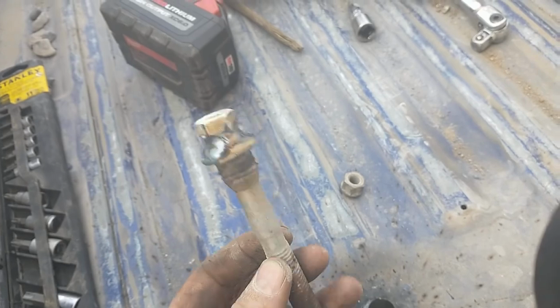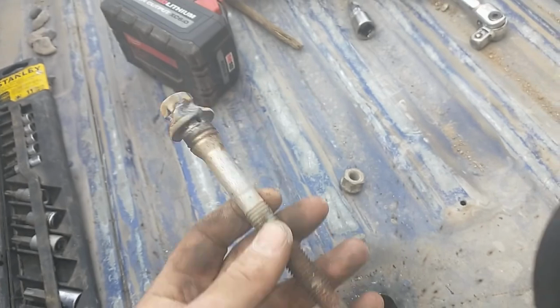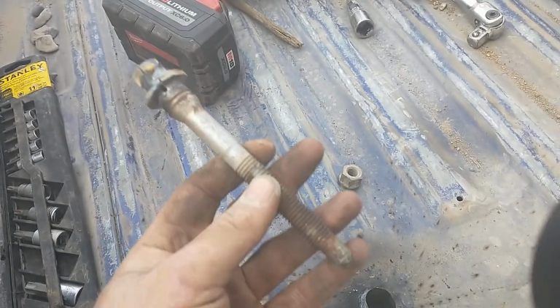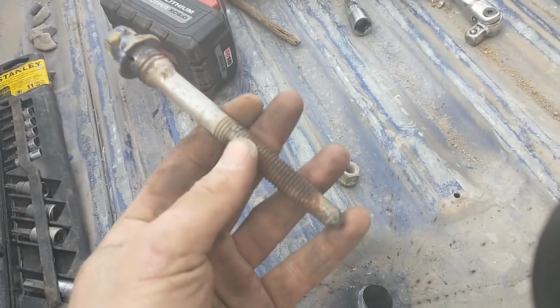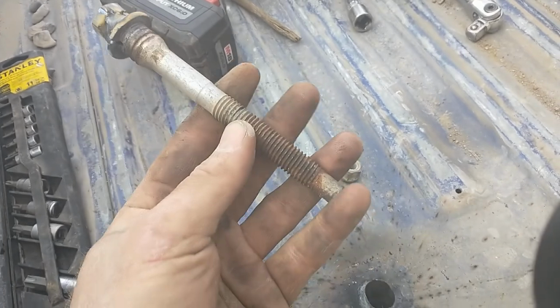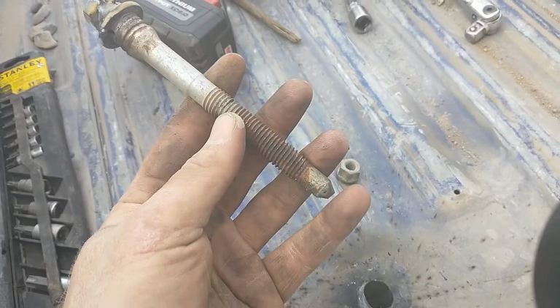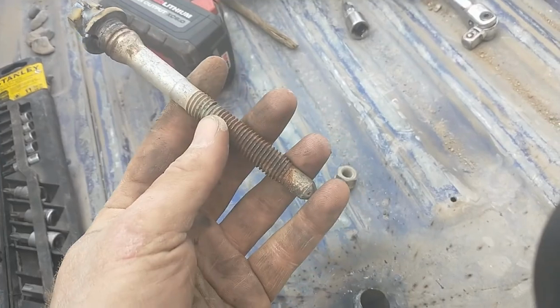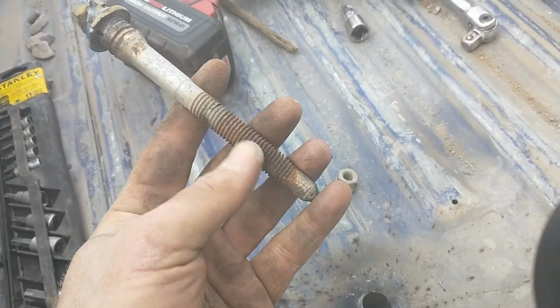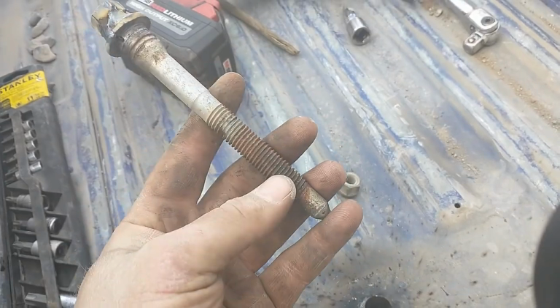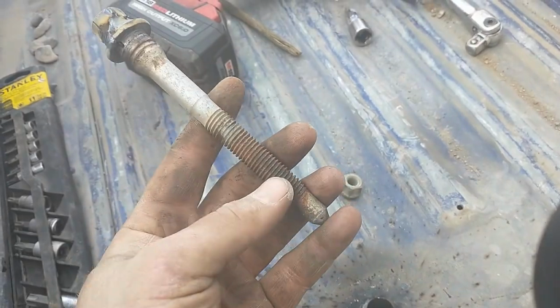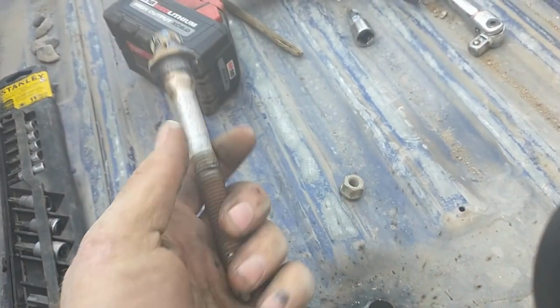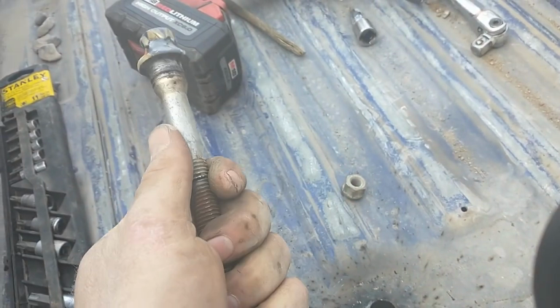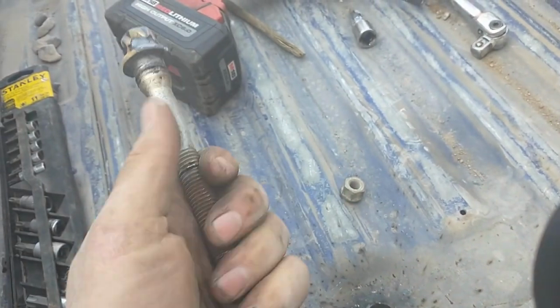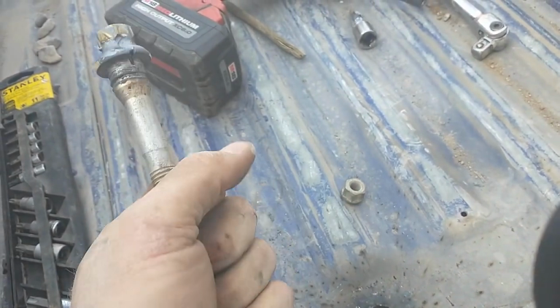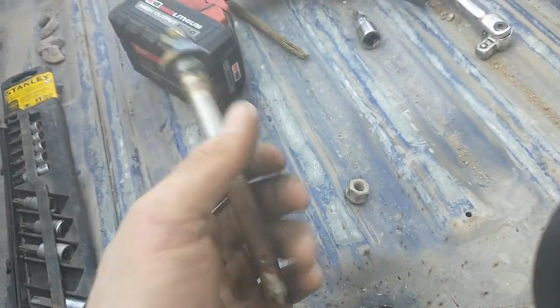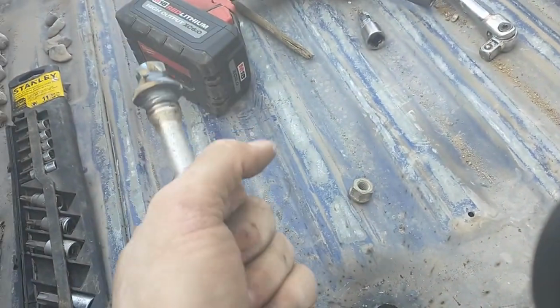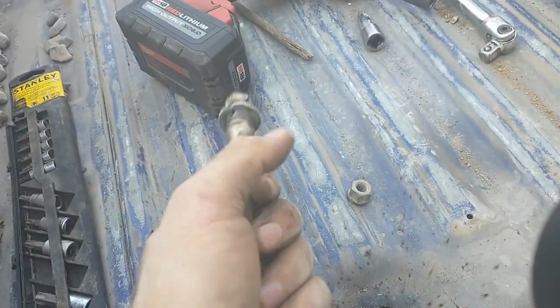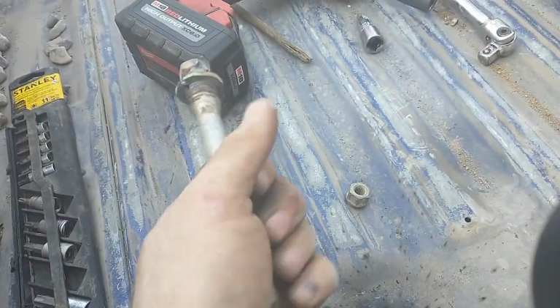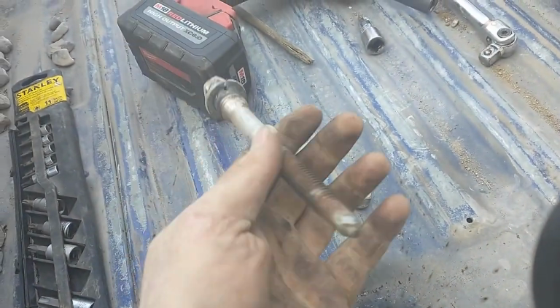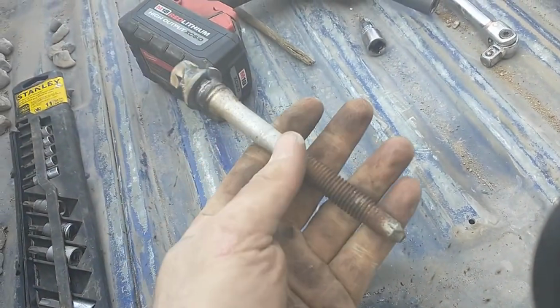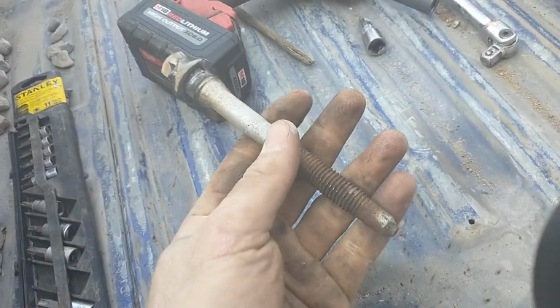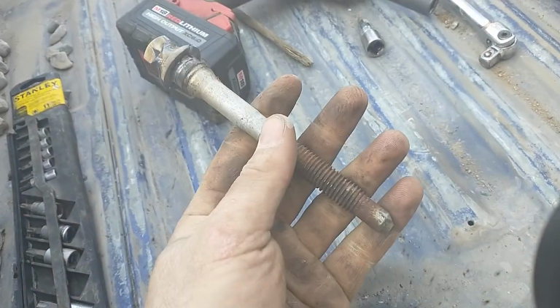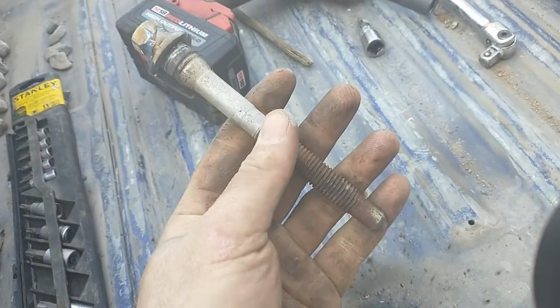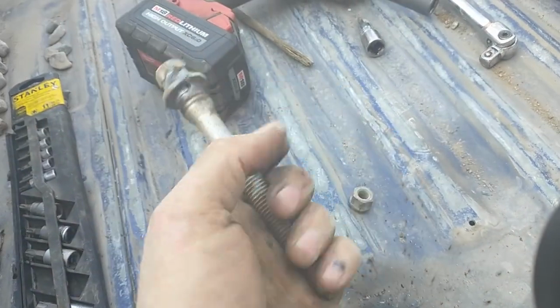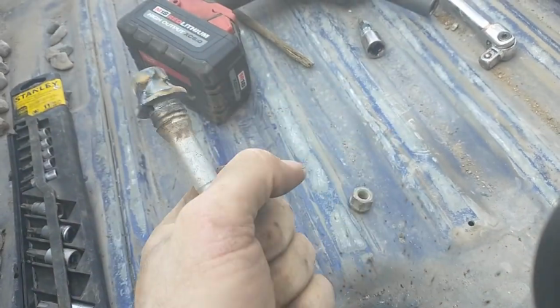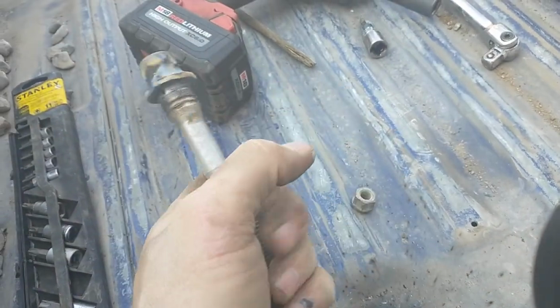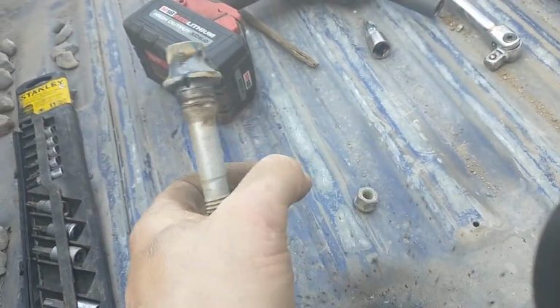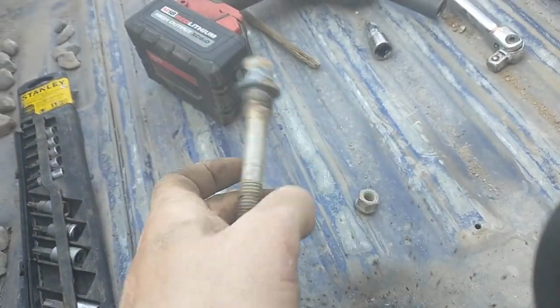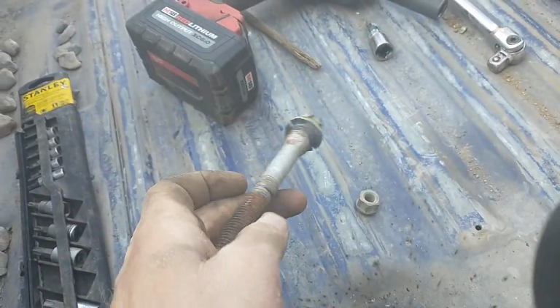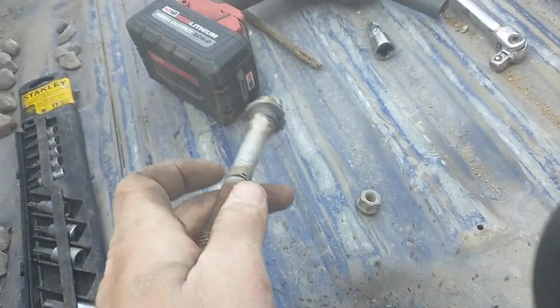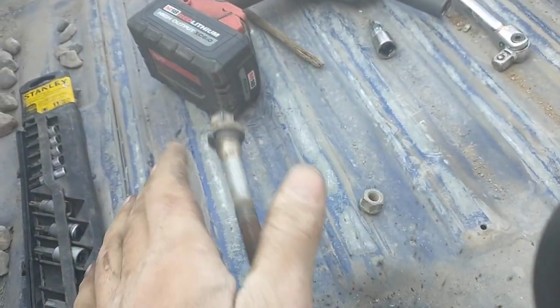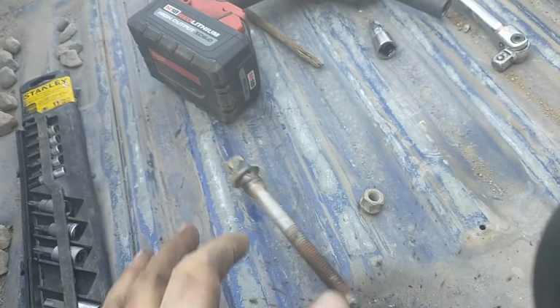The heat heats that whole bolt up, and this bolt's still pretty hot even though it was quite a while ago that I welded that.